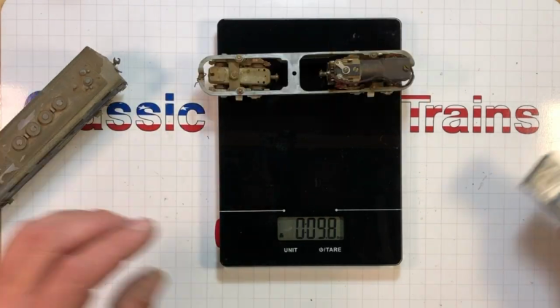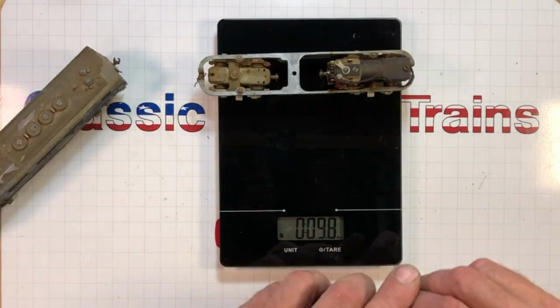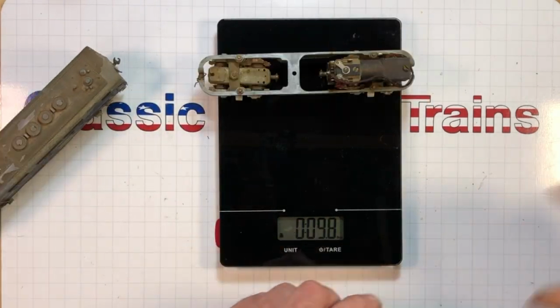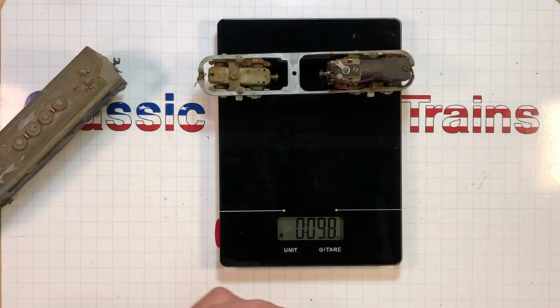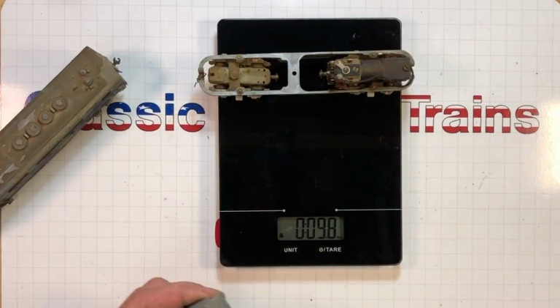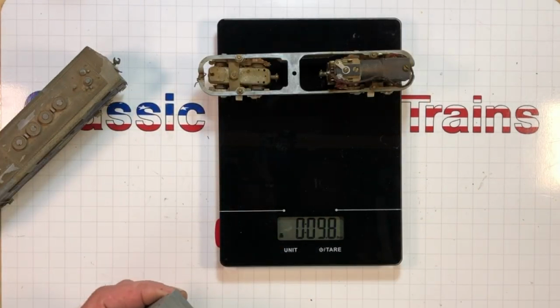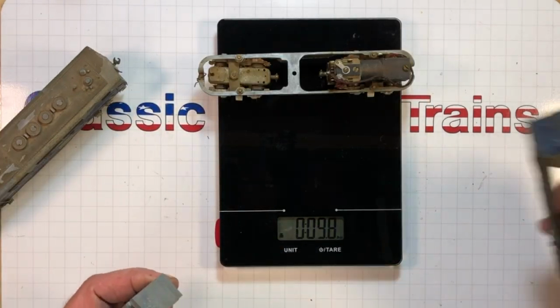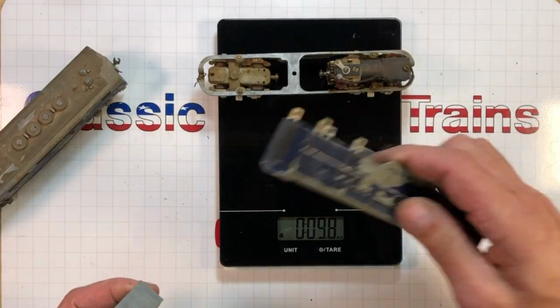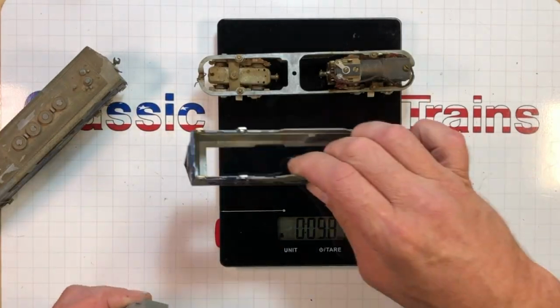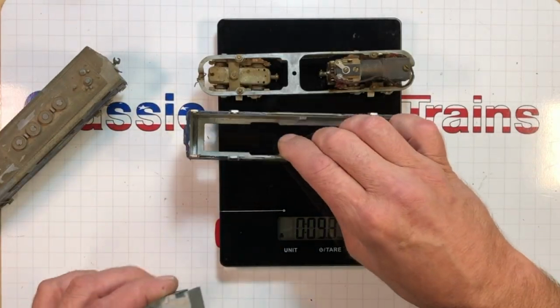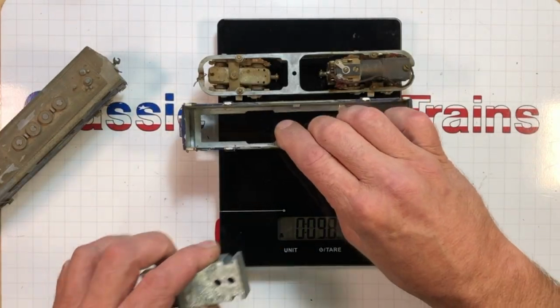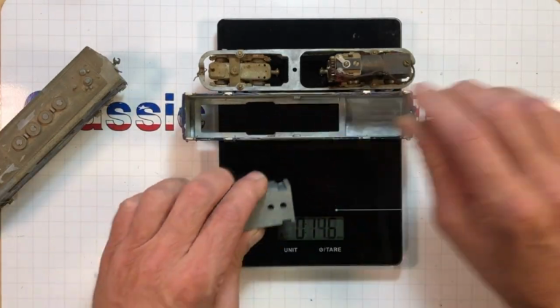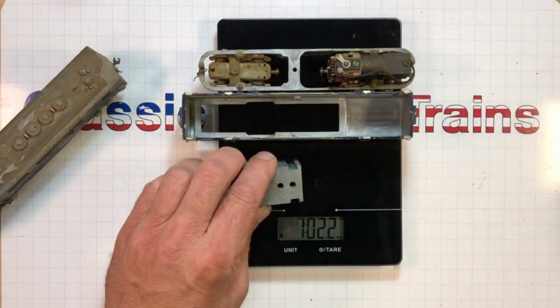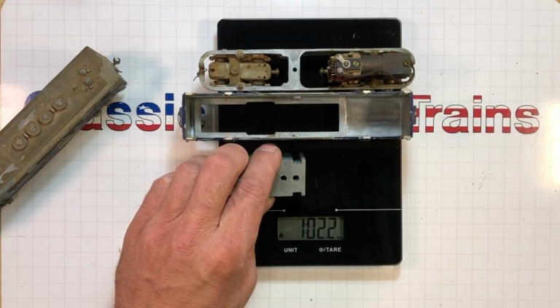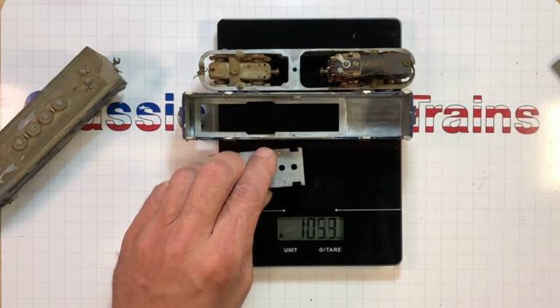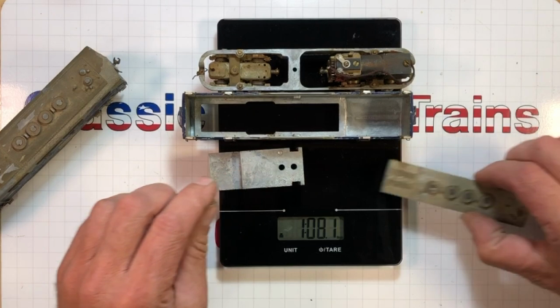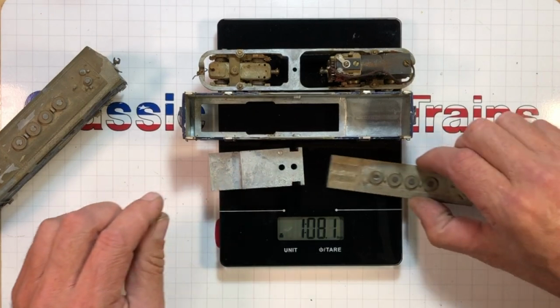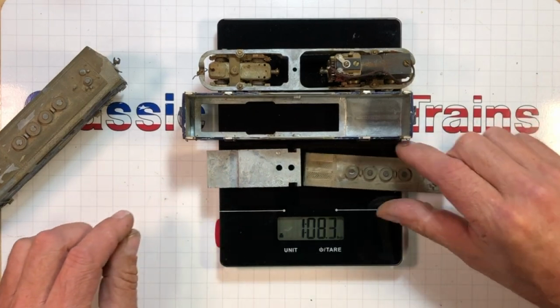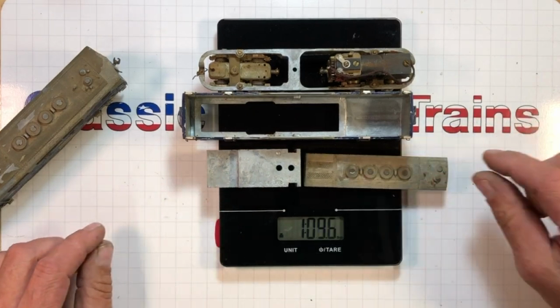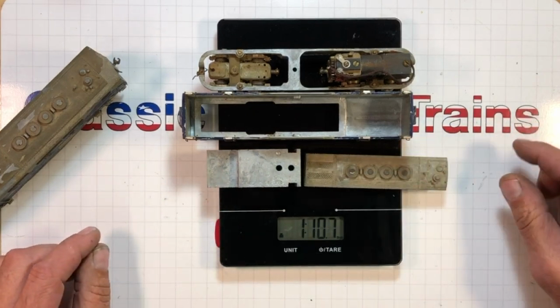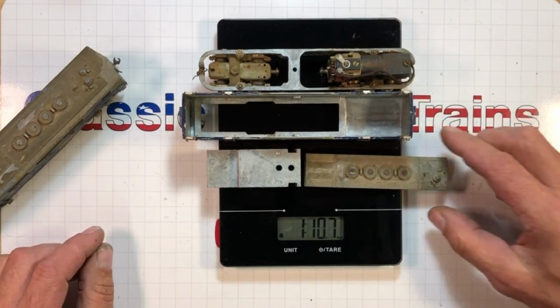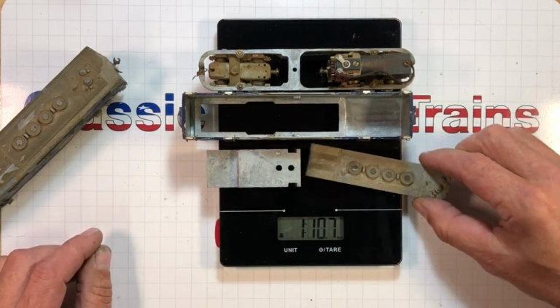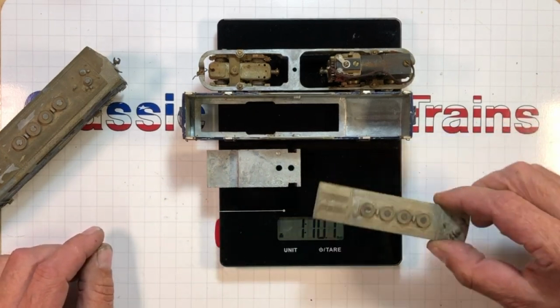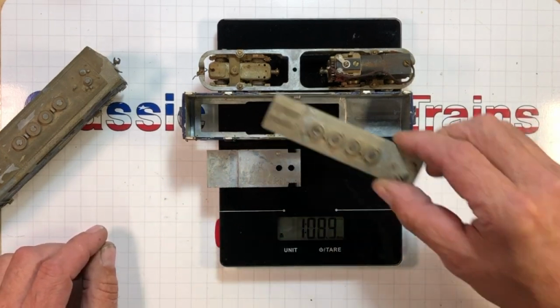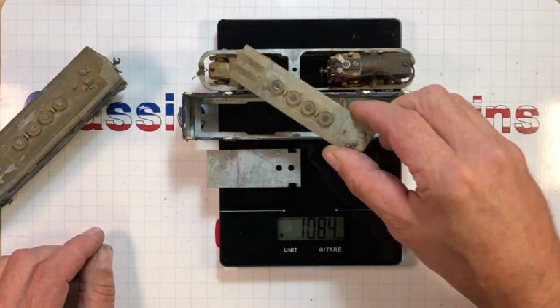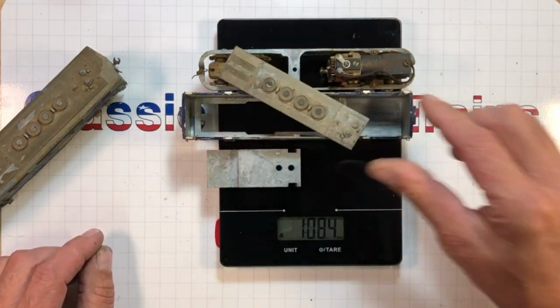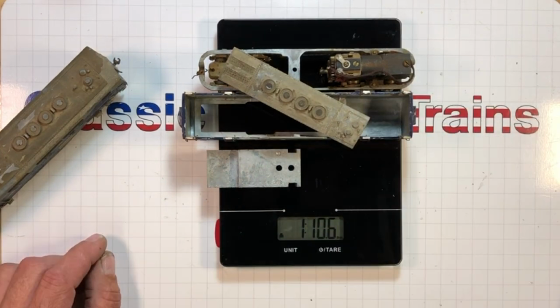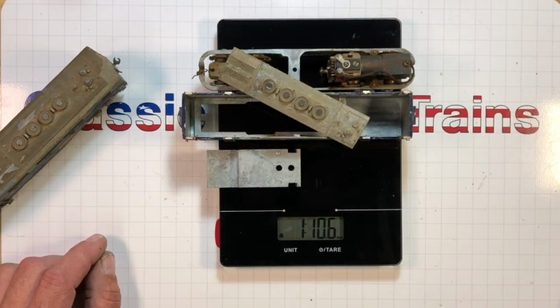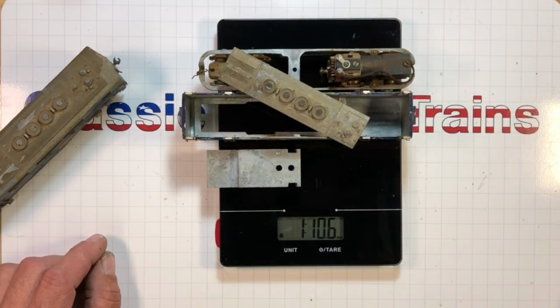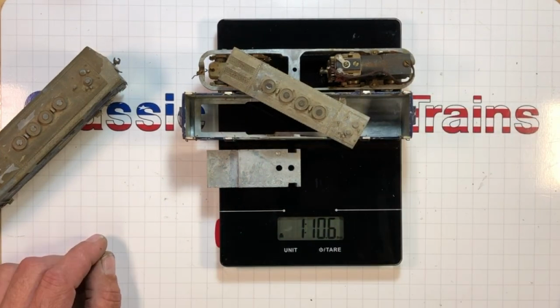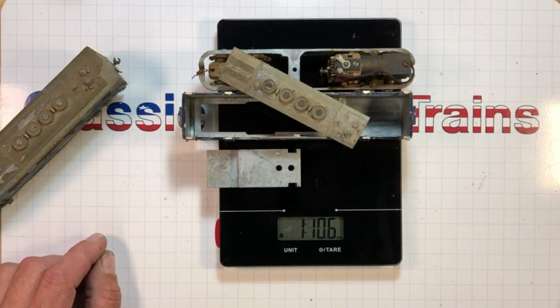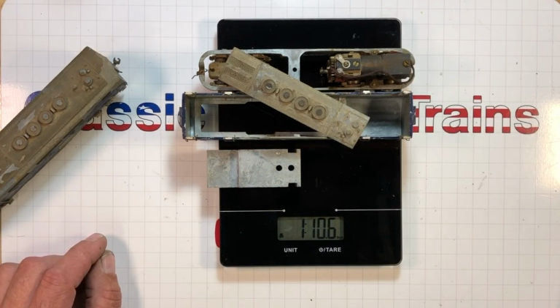Put all these pieces up for the B unit: 1.10 ounces. That's a lot of stuff going down the road — the whole thing together is 2.12 ounces.